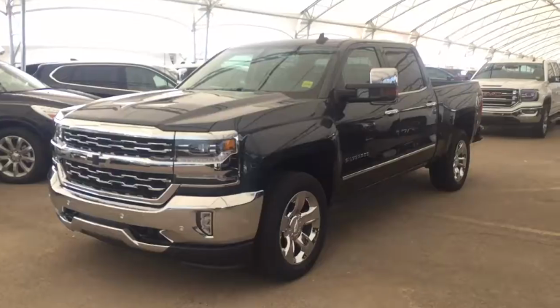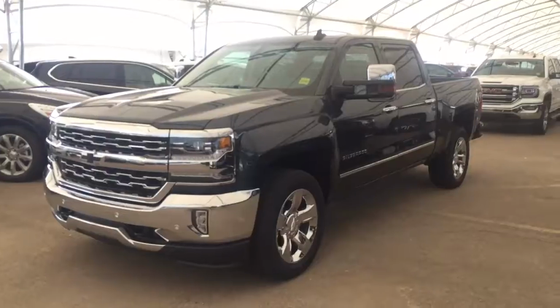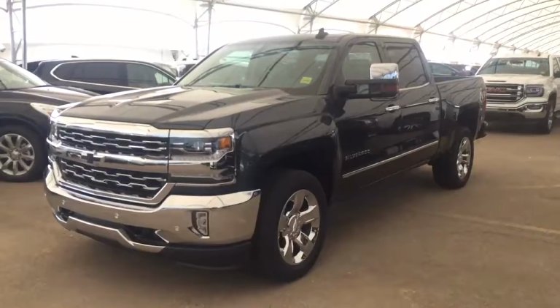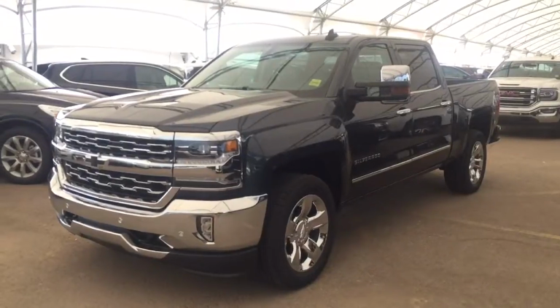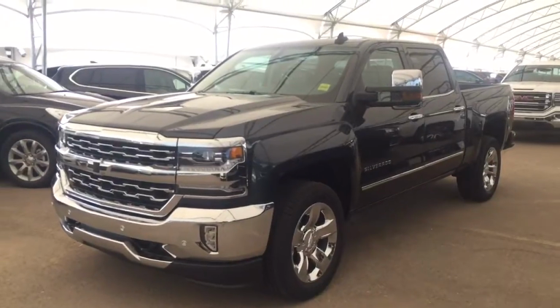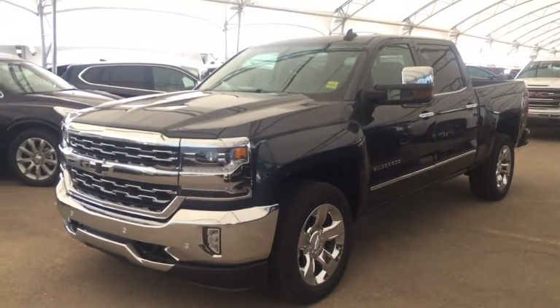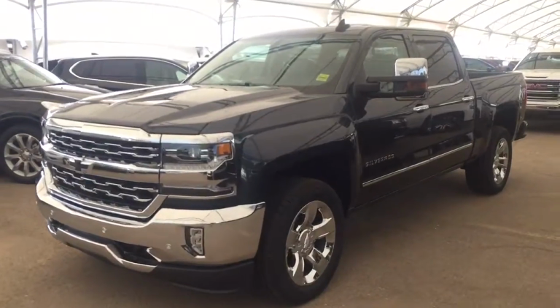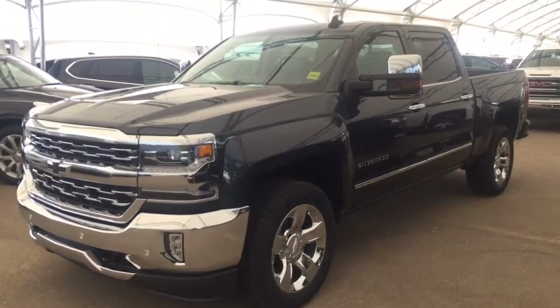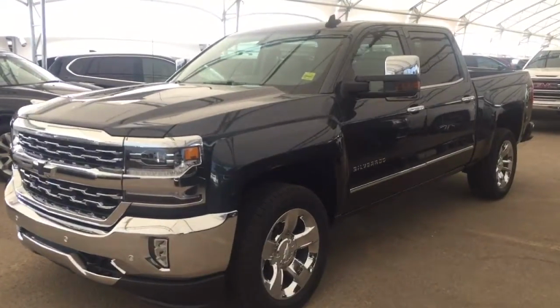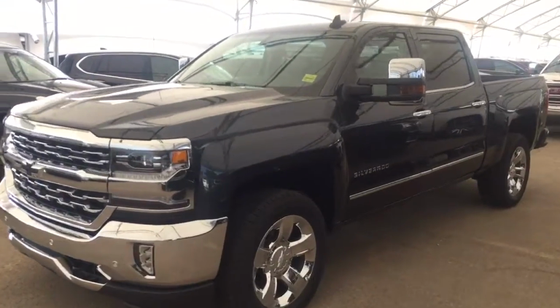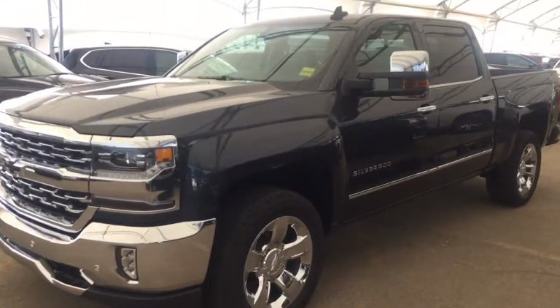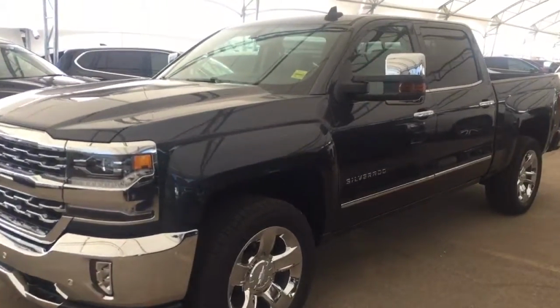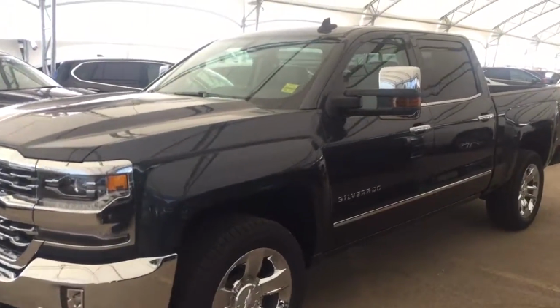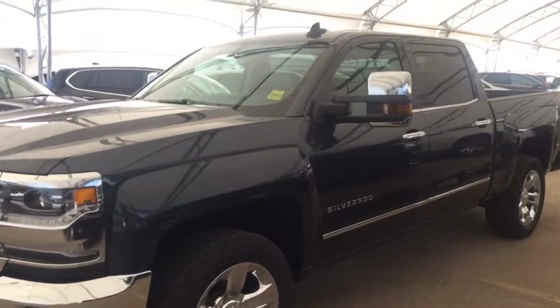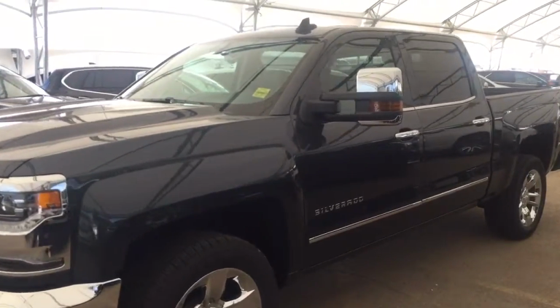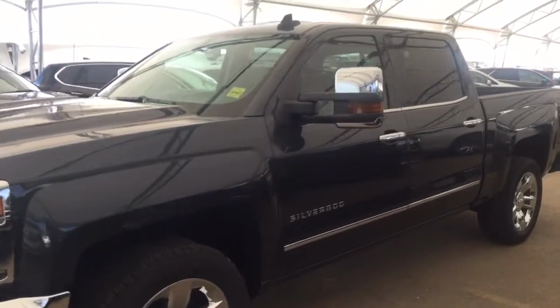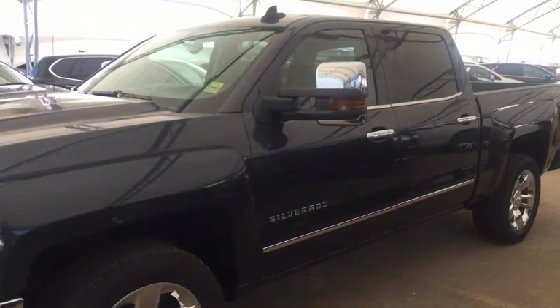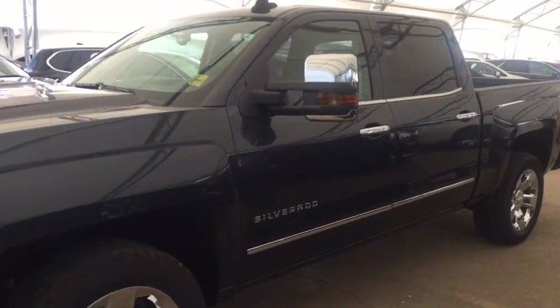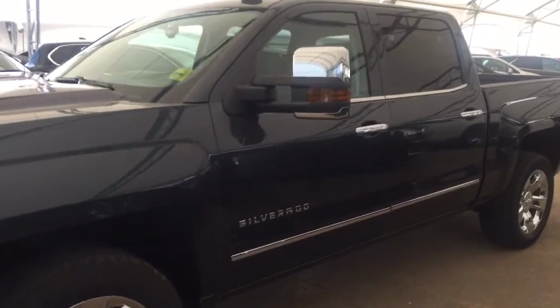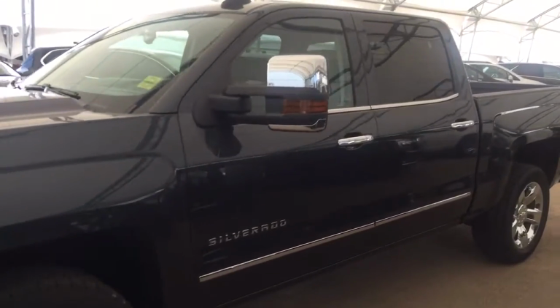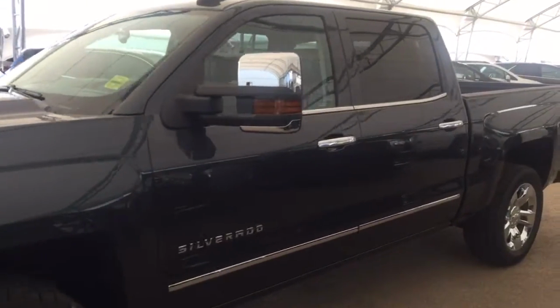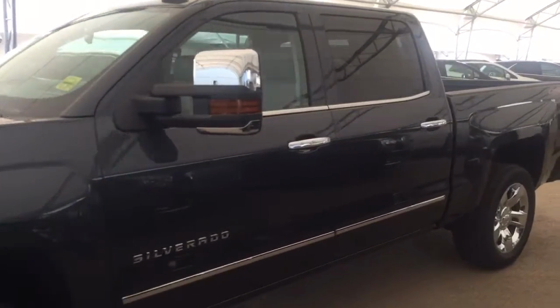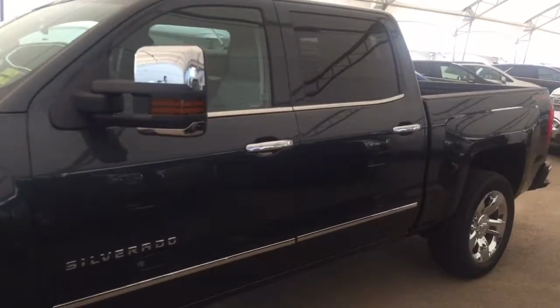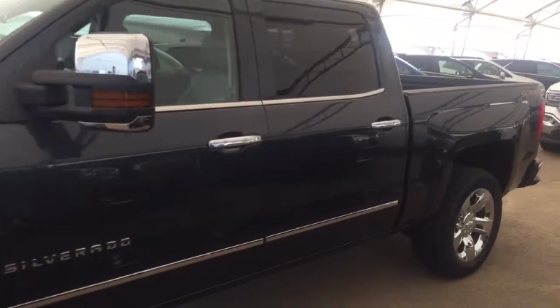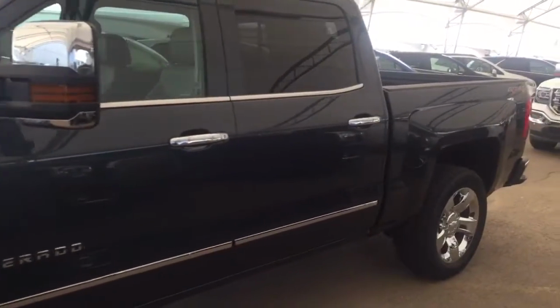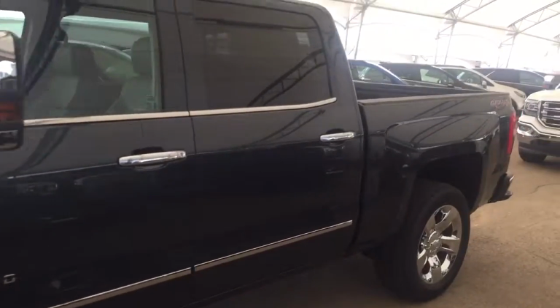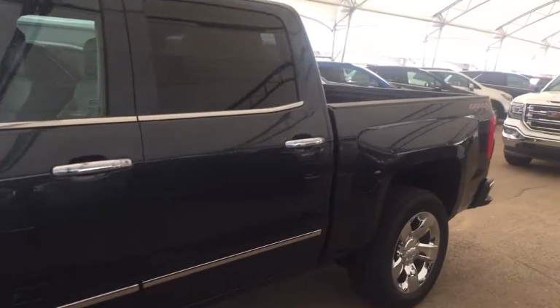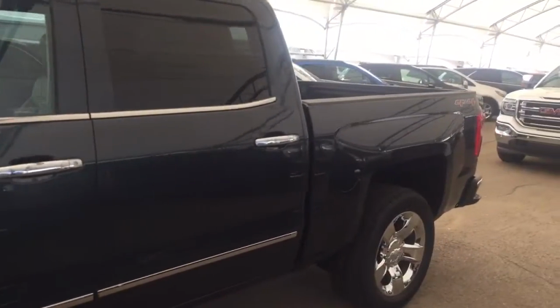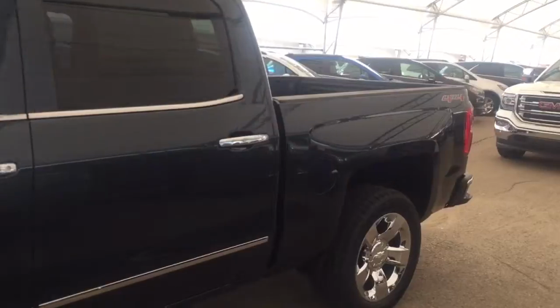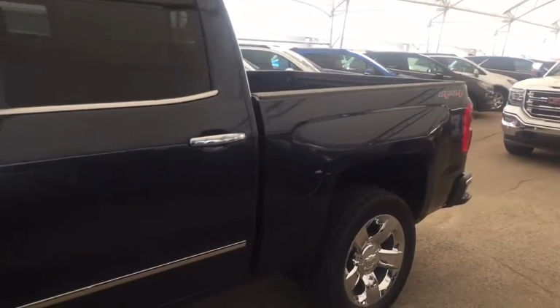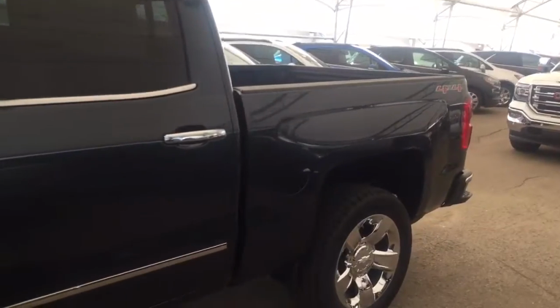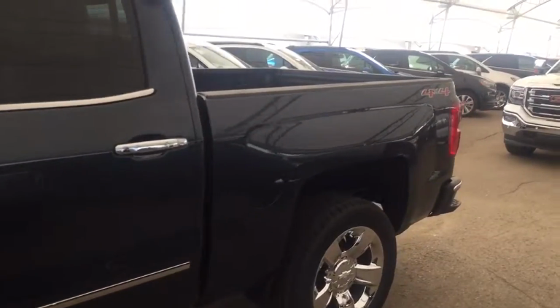Welcome to Davis Chevrolet. This is a 2017 Chevrolet Silverado in the color black.